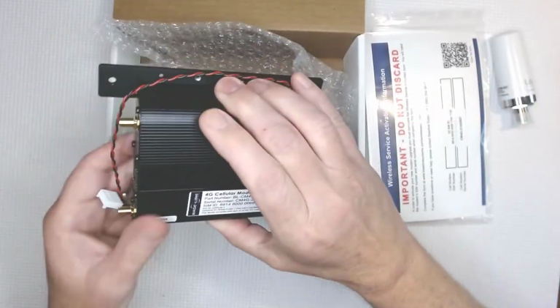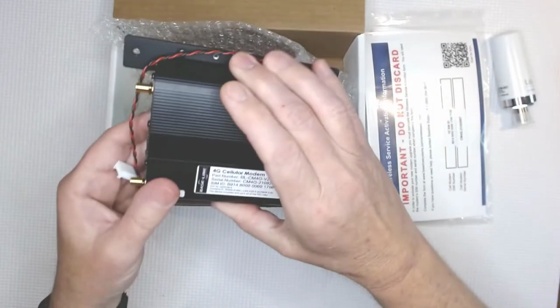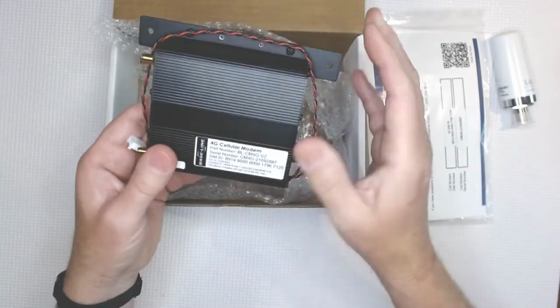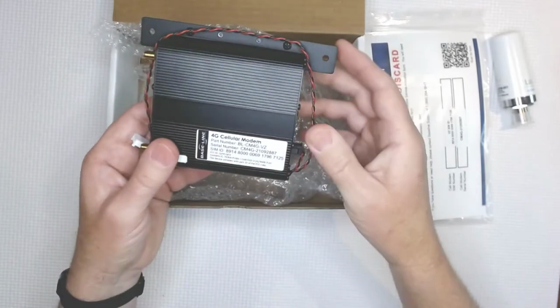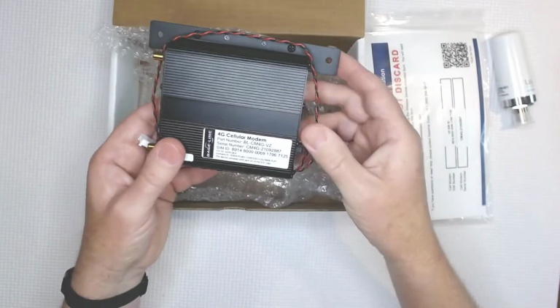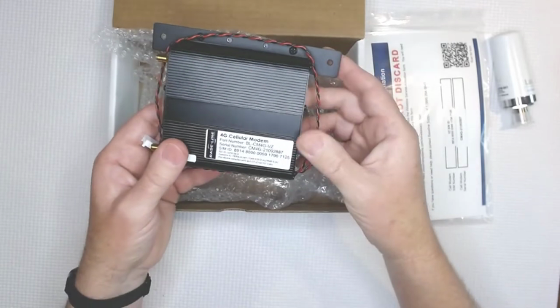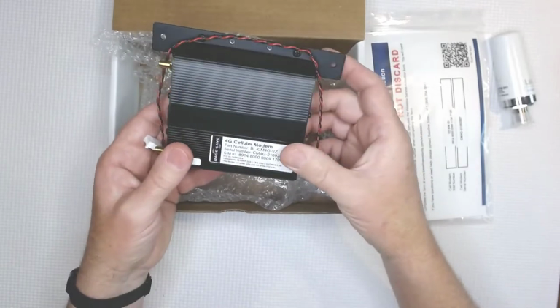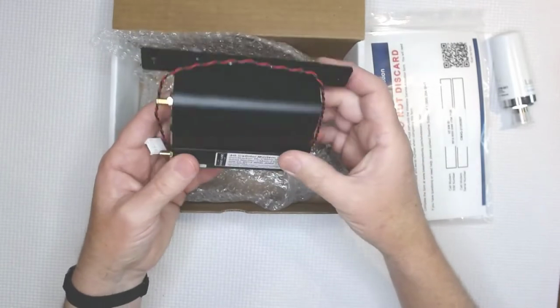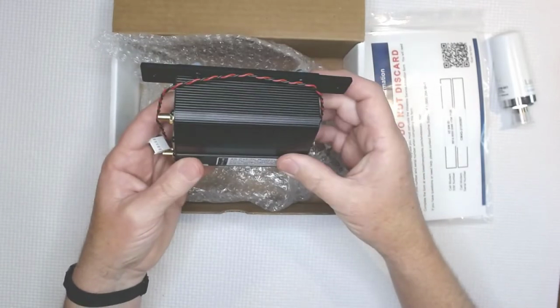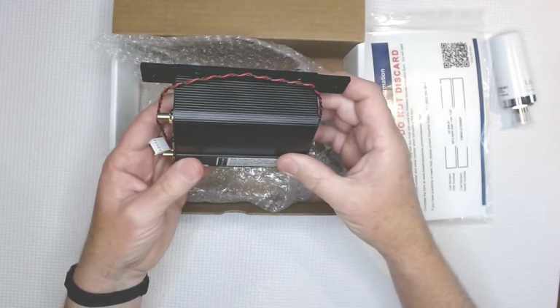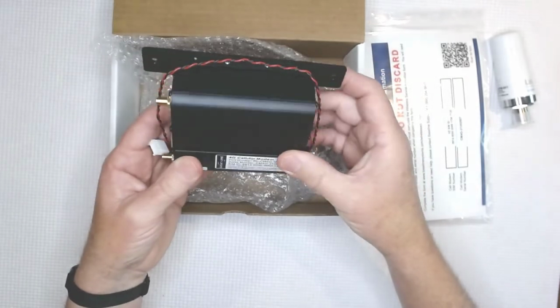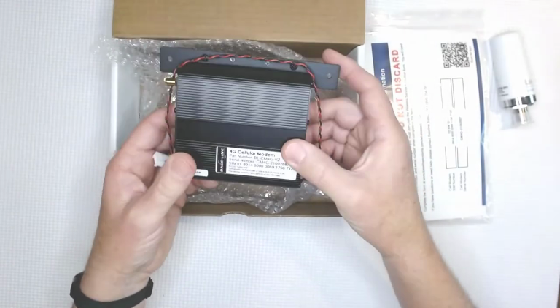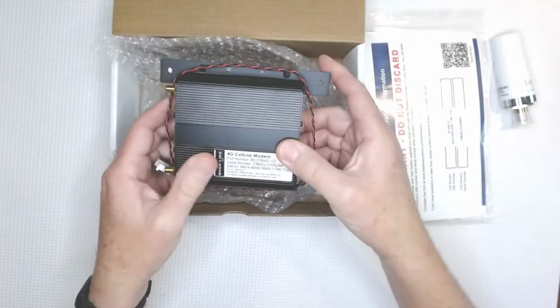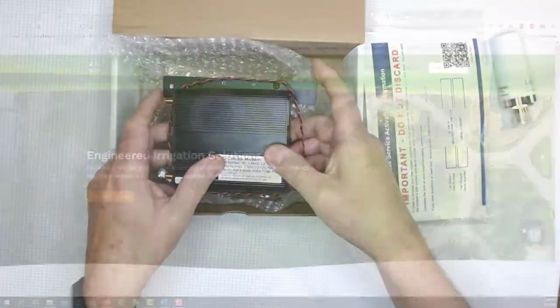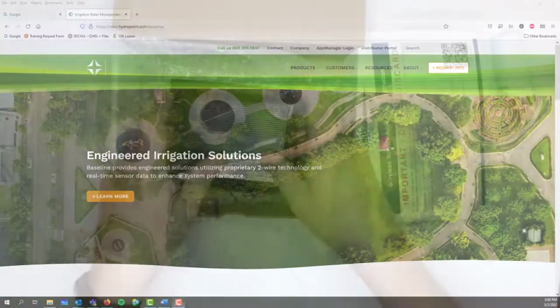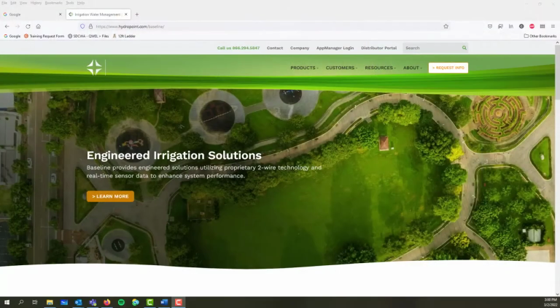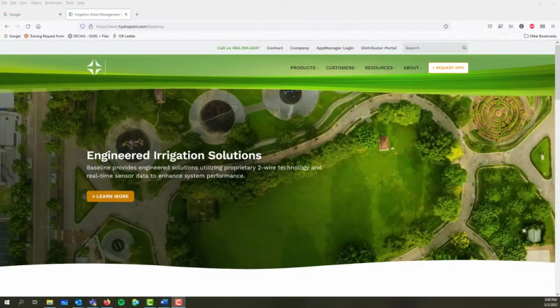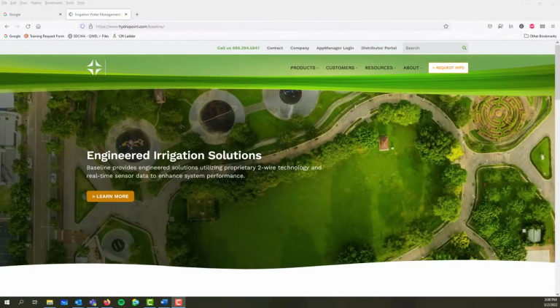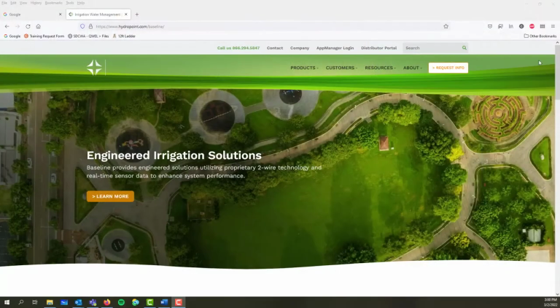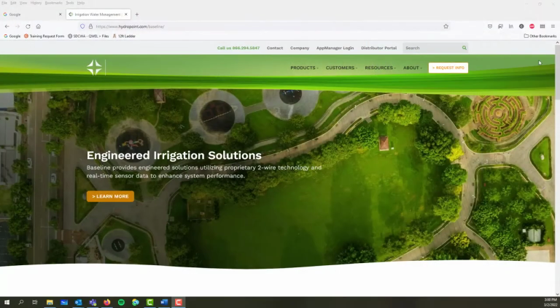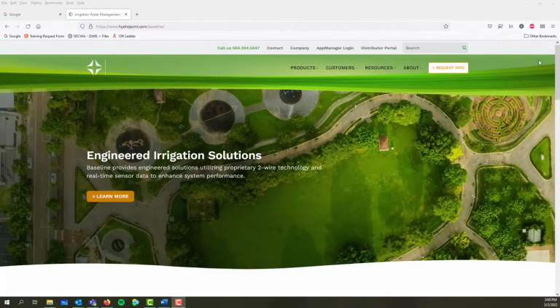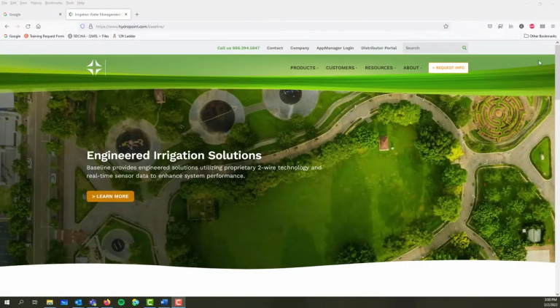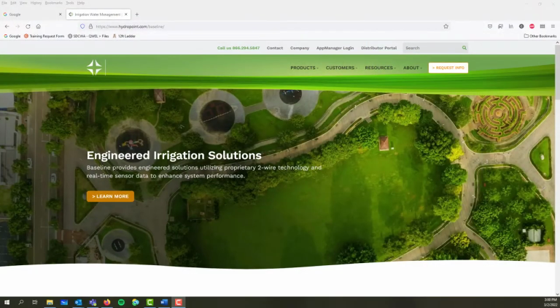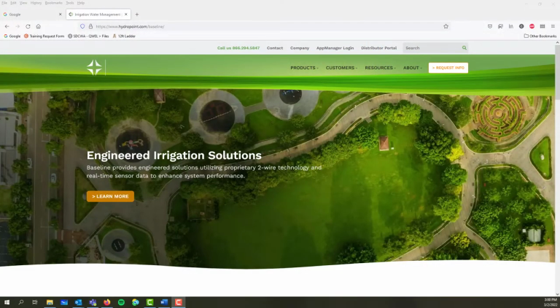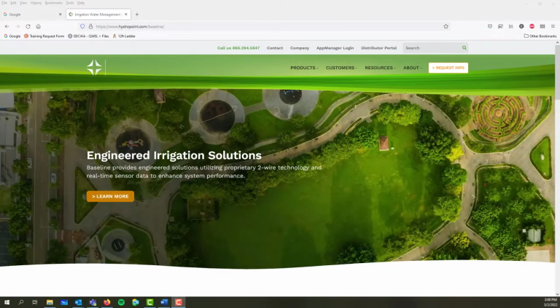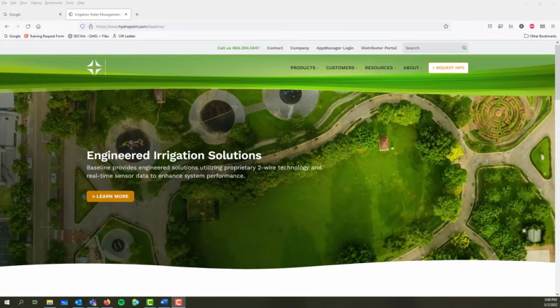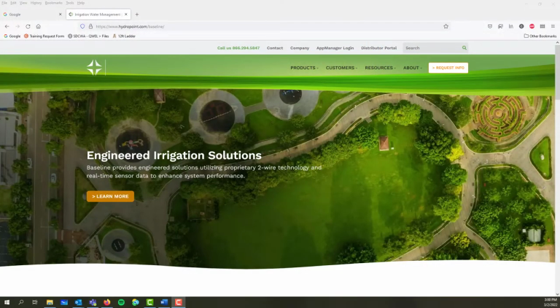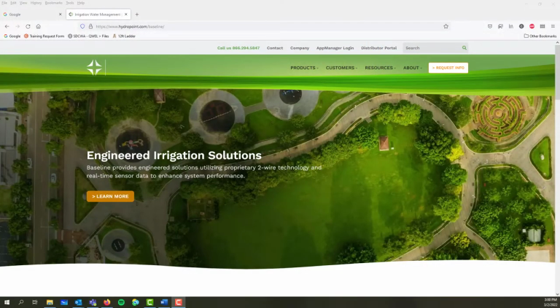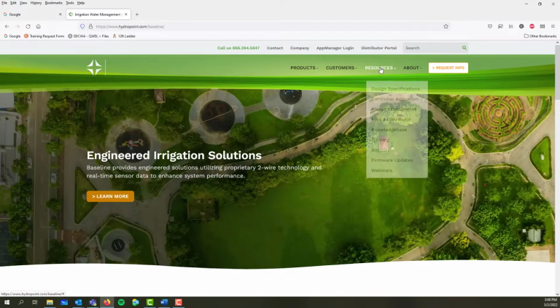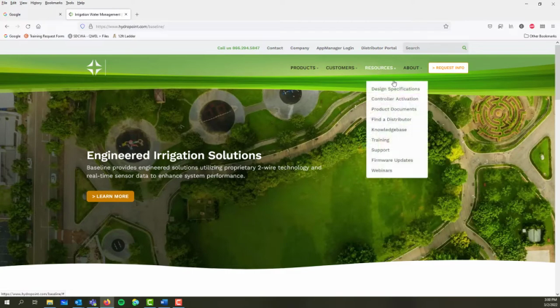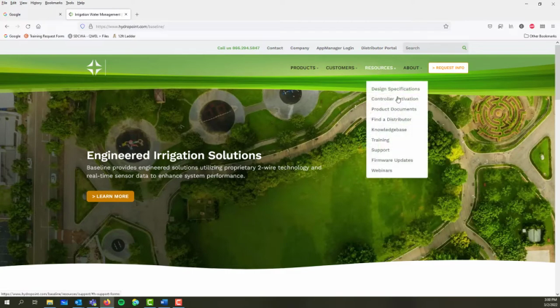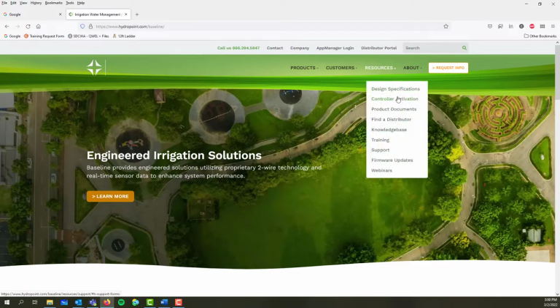Before we install the modem, we need to activate it. For that, we're going to need the modem information and then visit the HydroPoint web page.